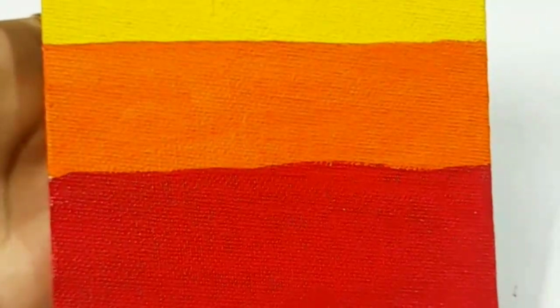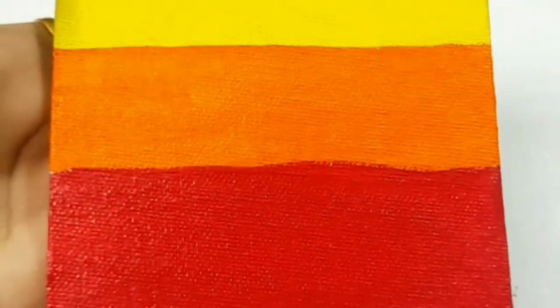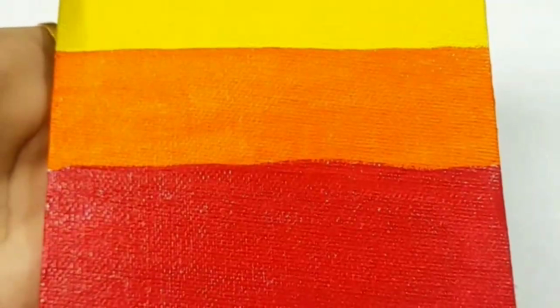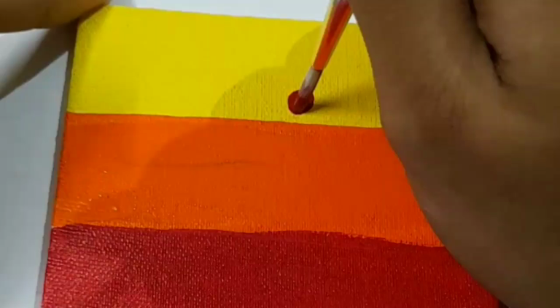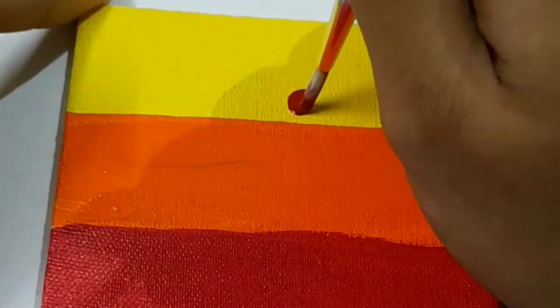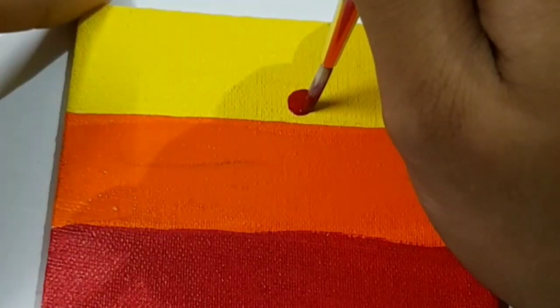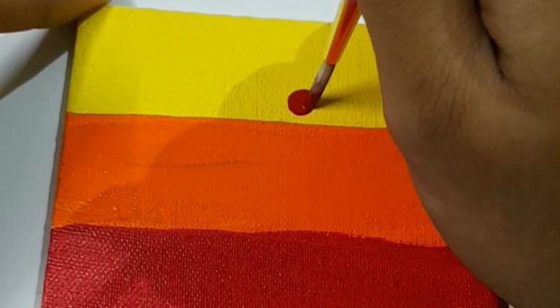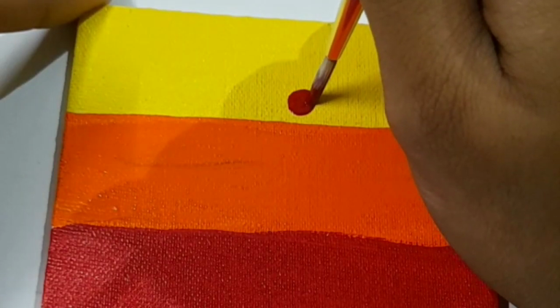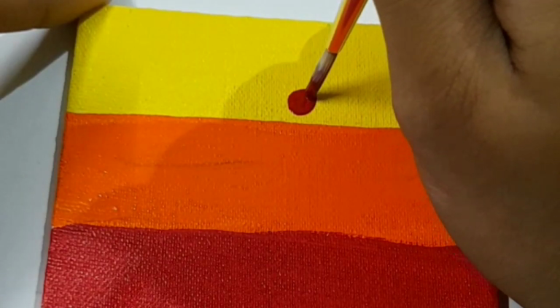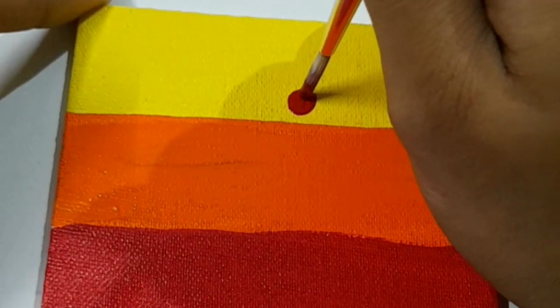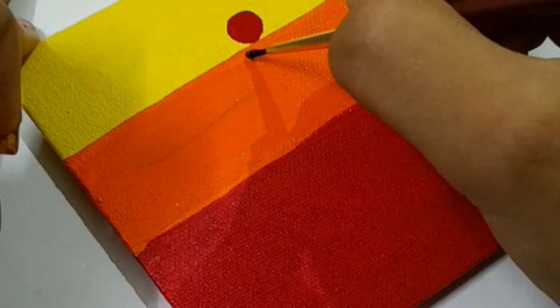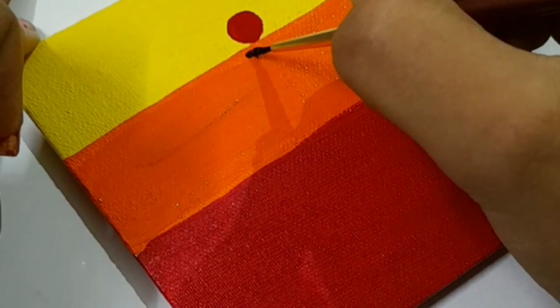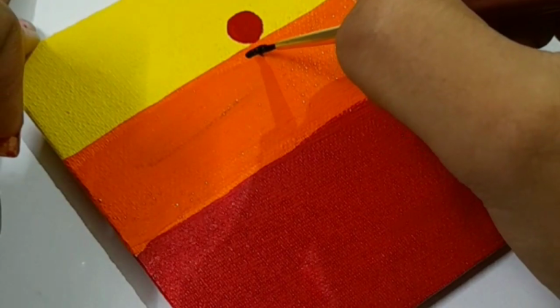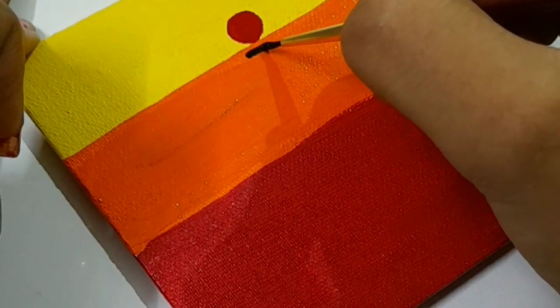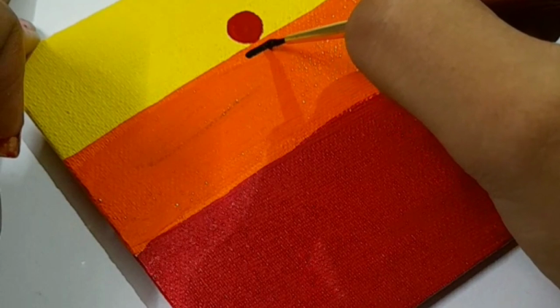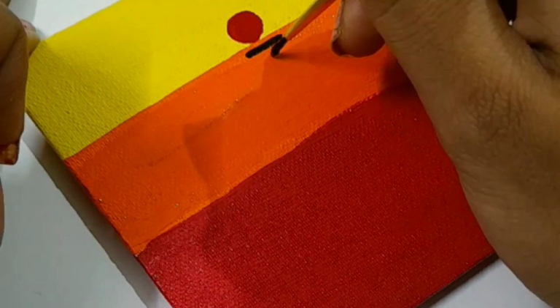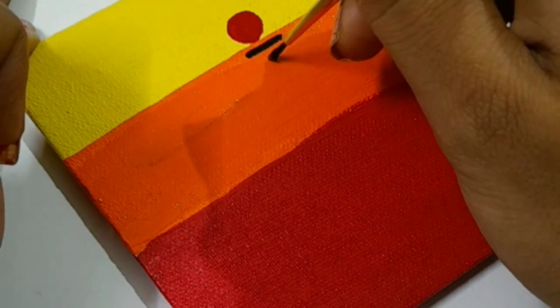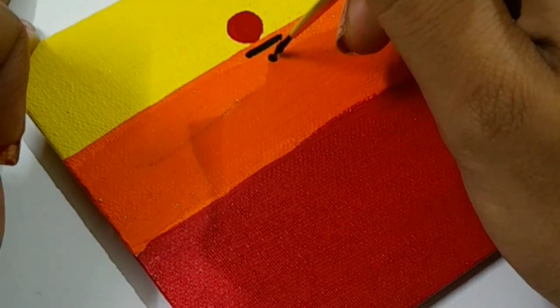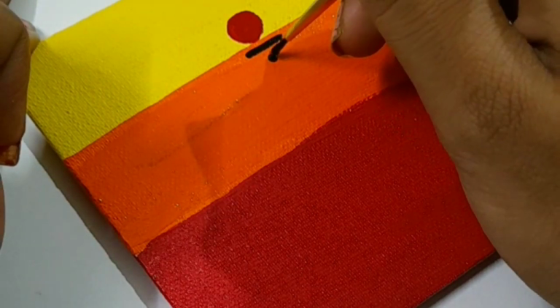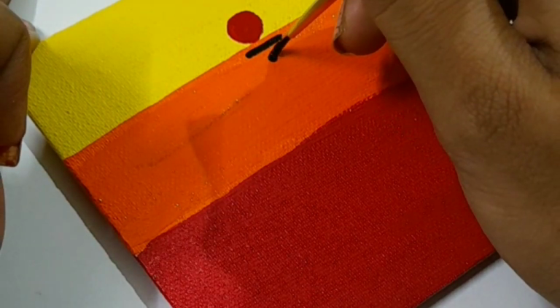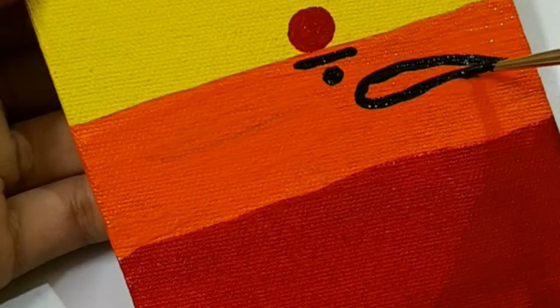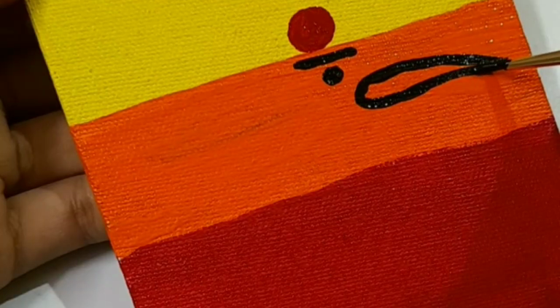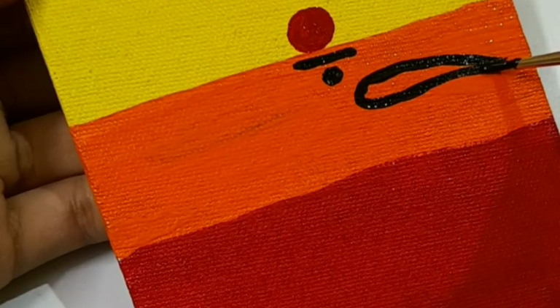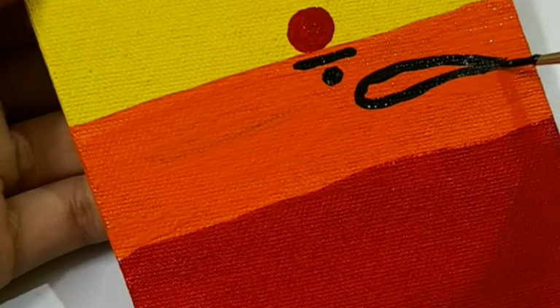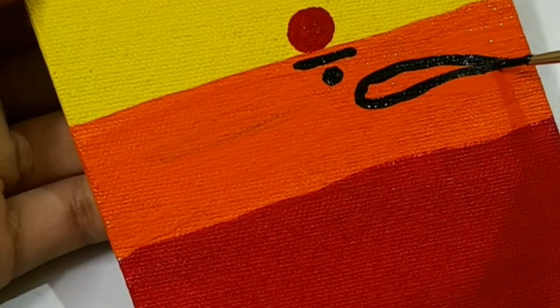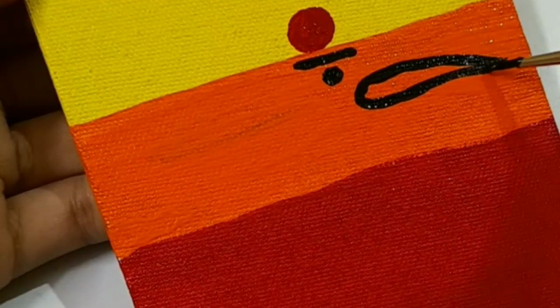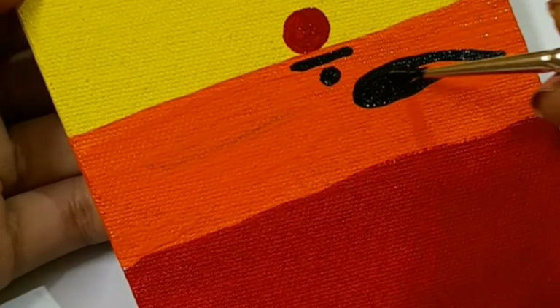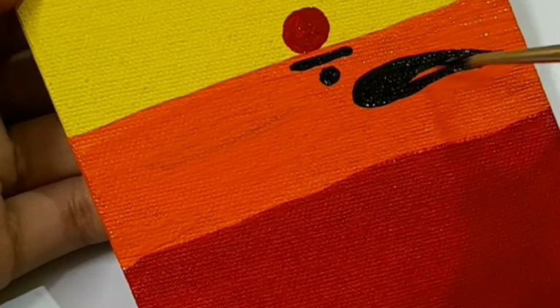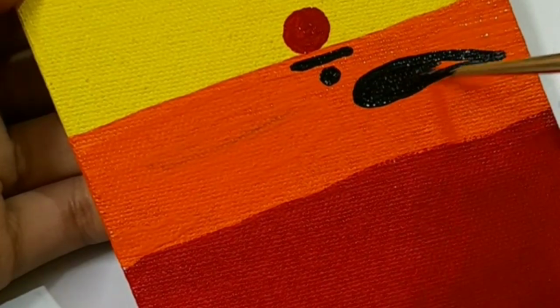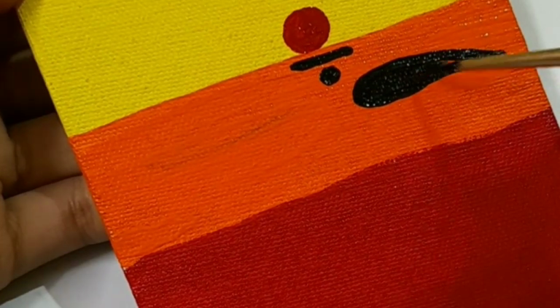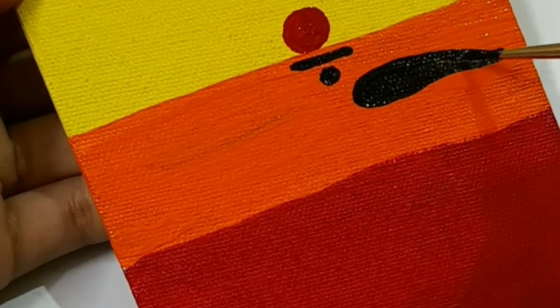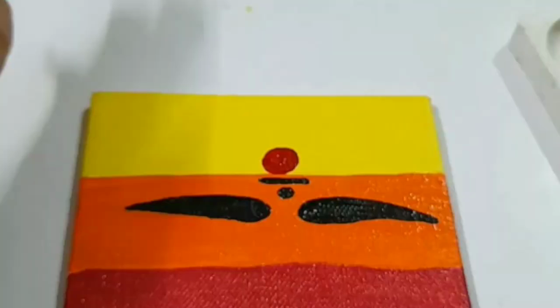Then we will dry it. Then we will put a dot — it is a red dot. Then I have made eyebrows.